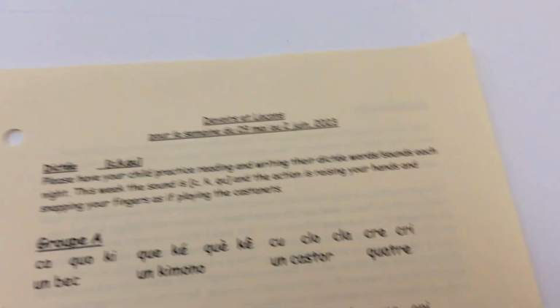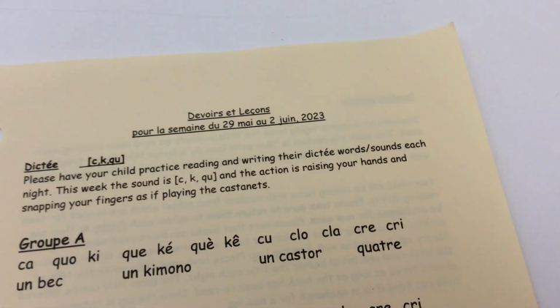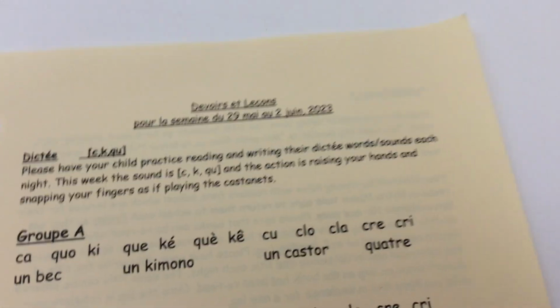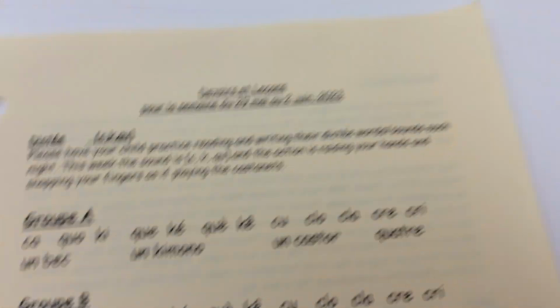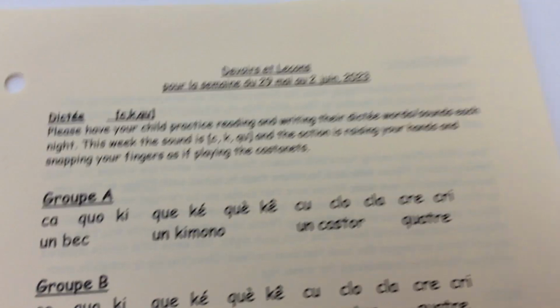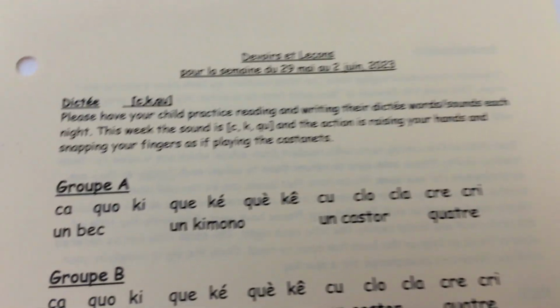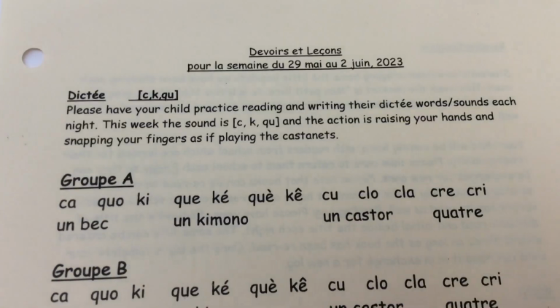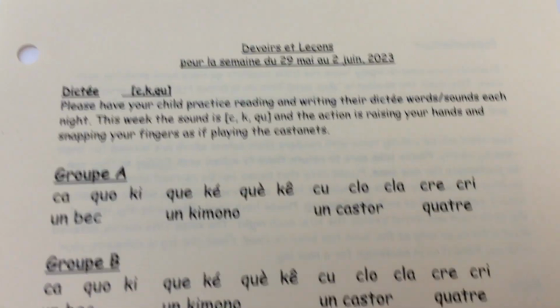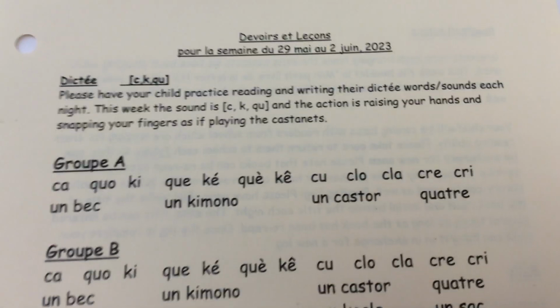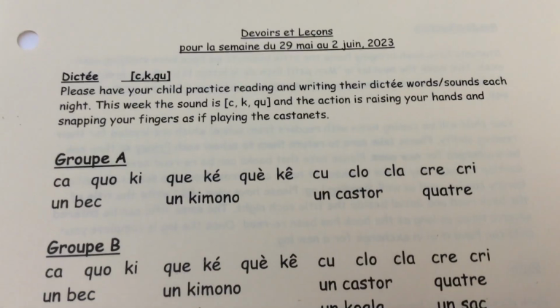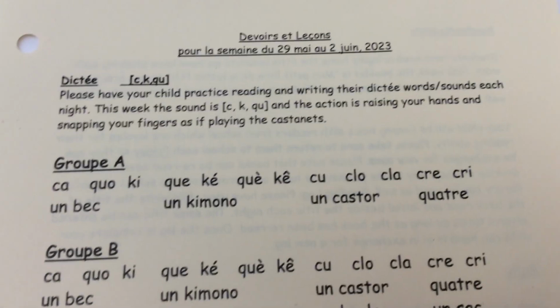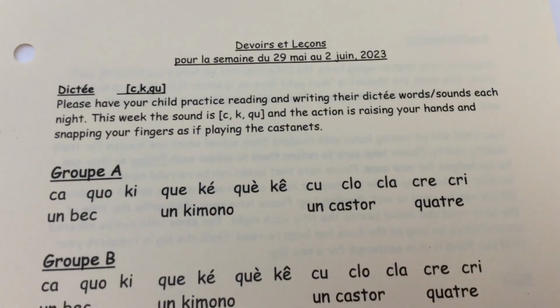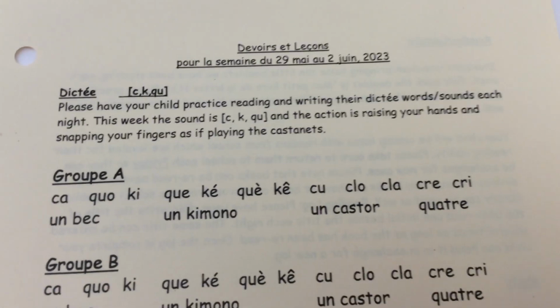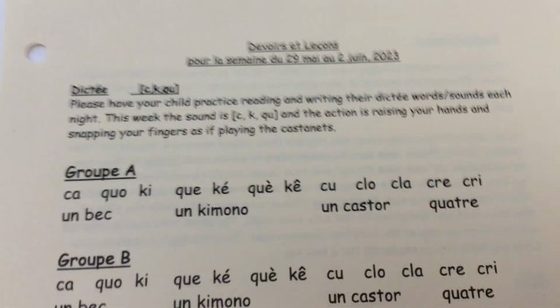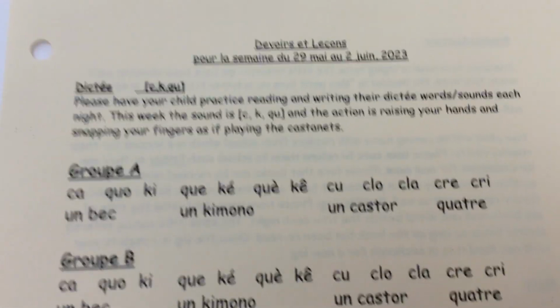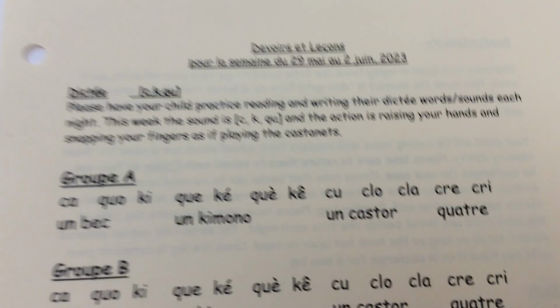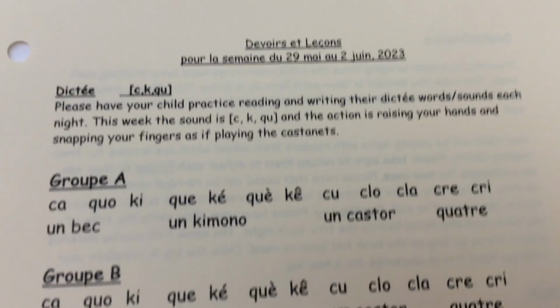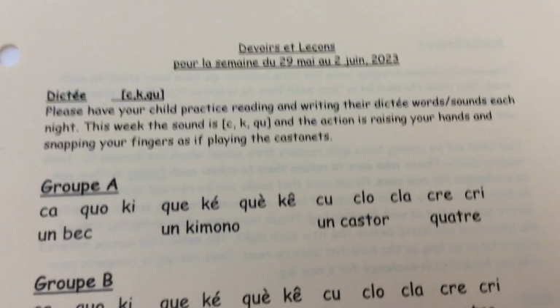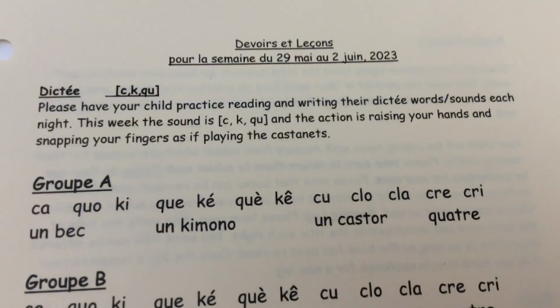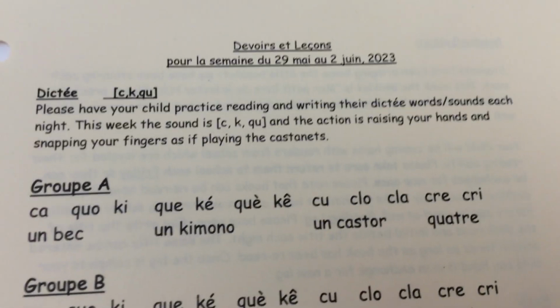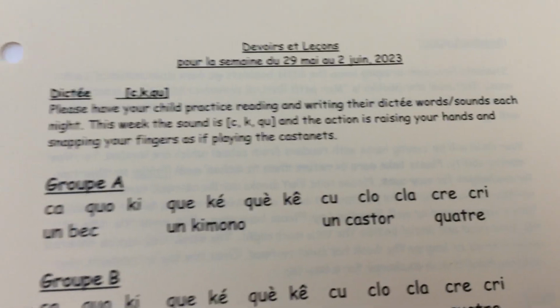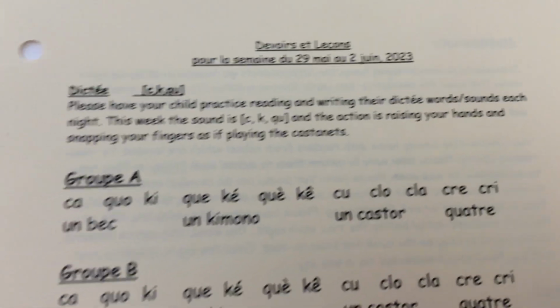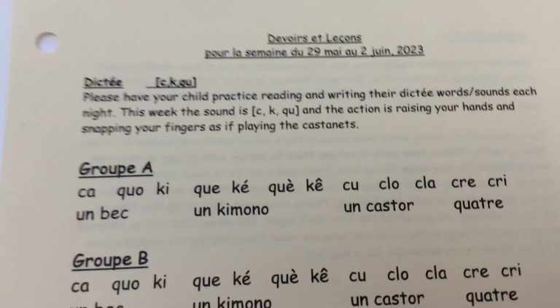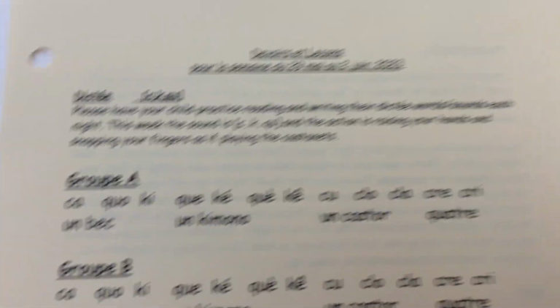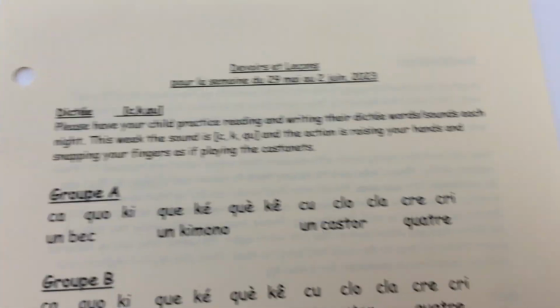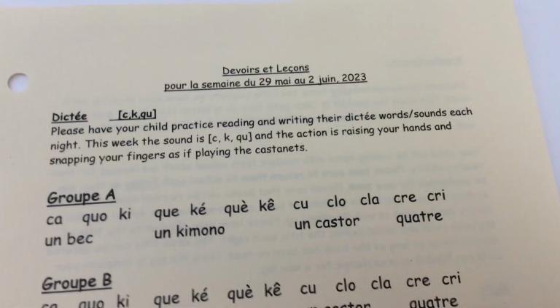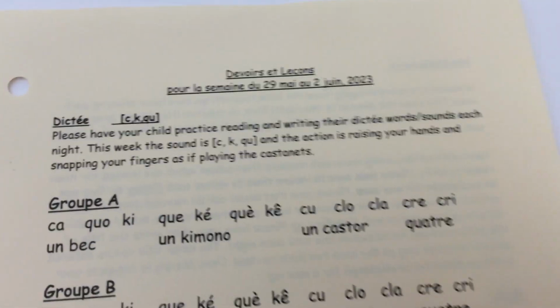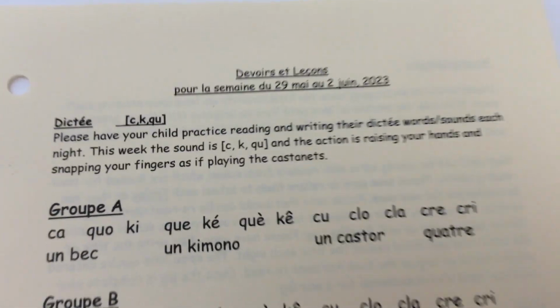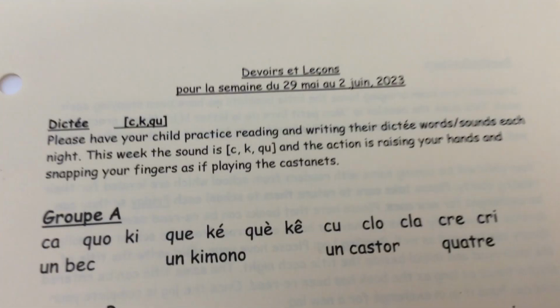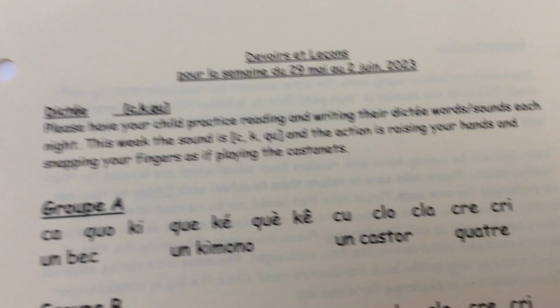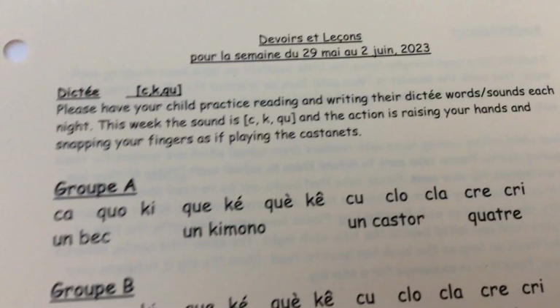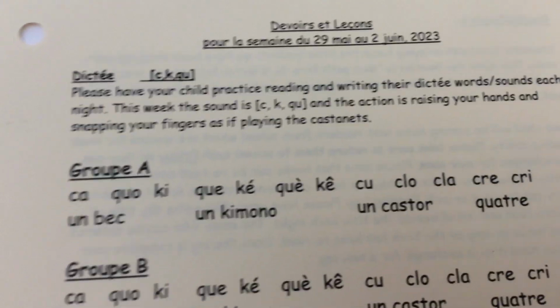Hello dear families, here's the homework for the week of May 29 to June 2nd.